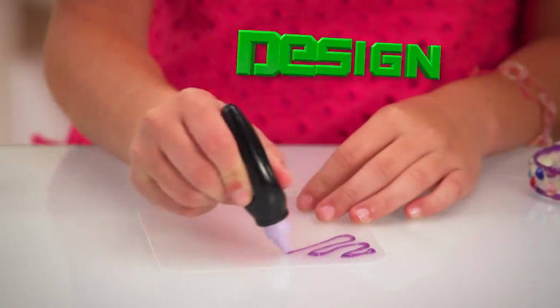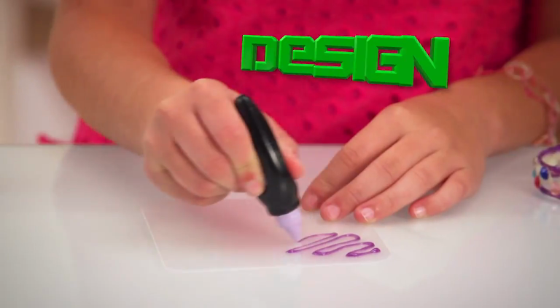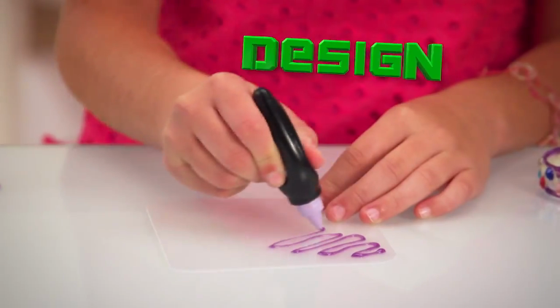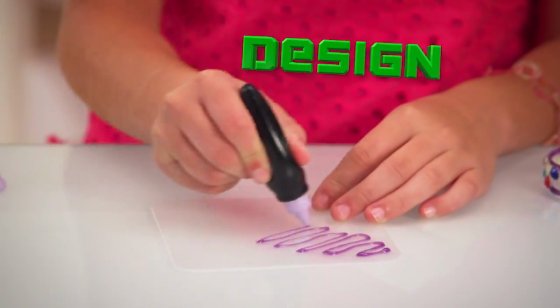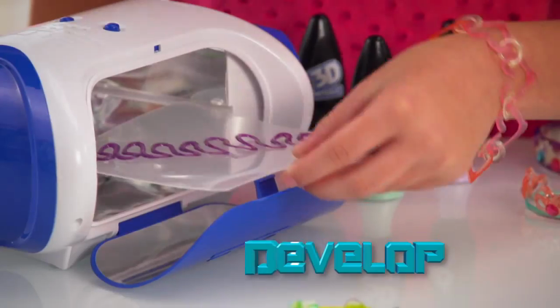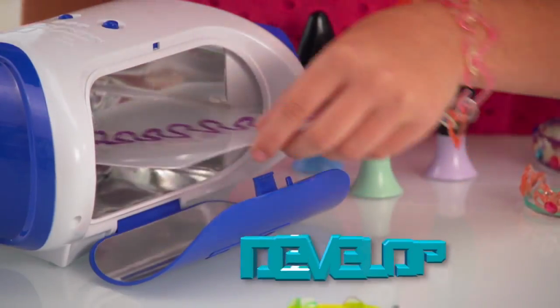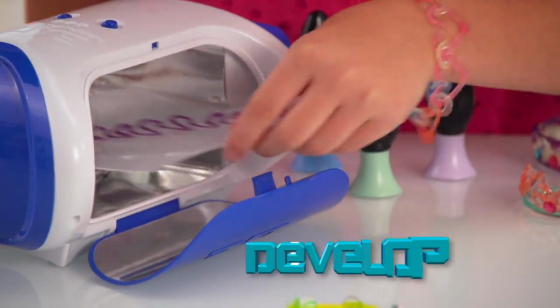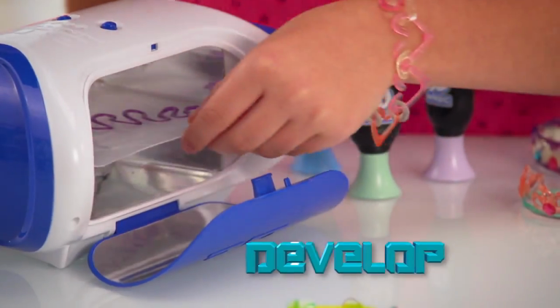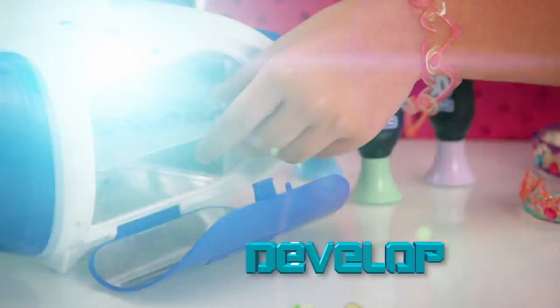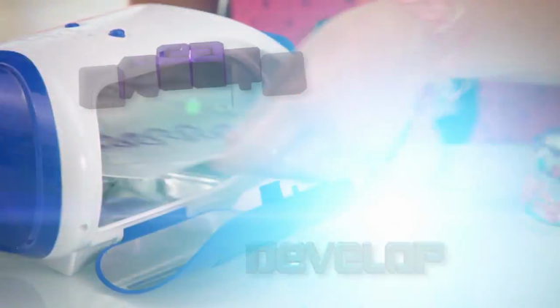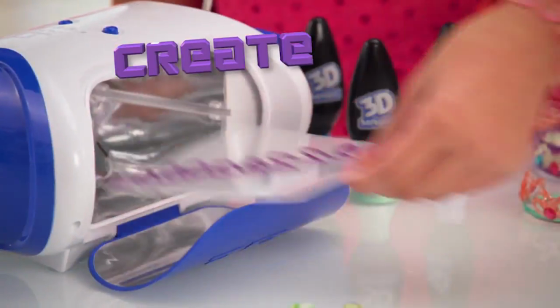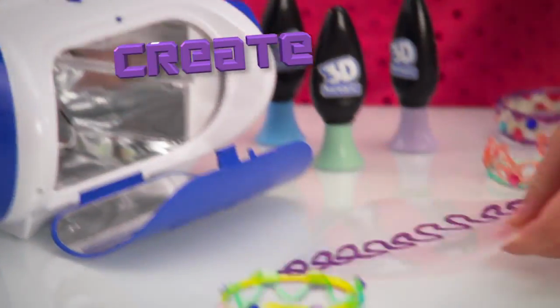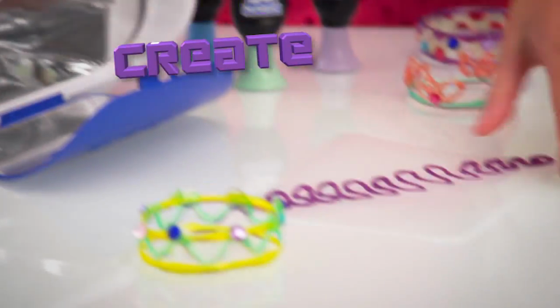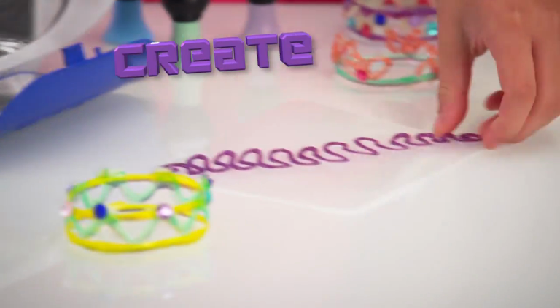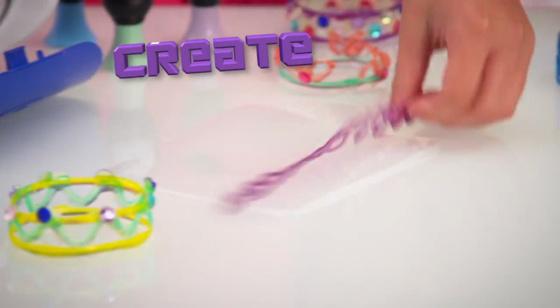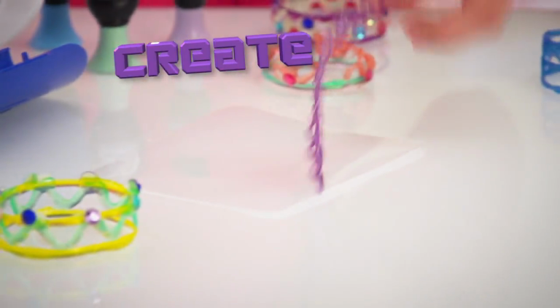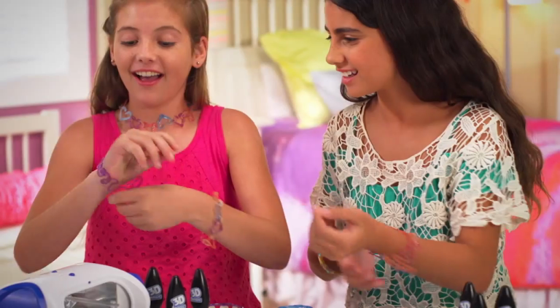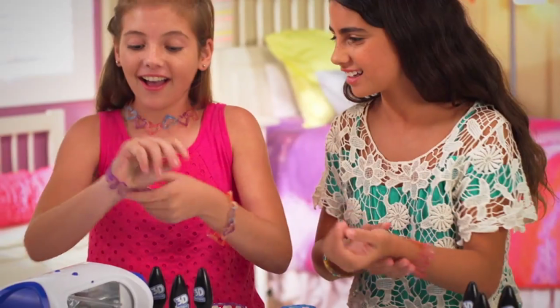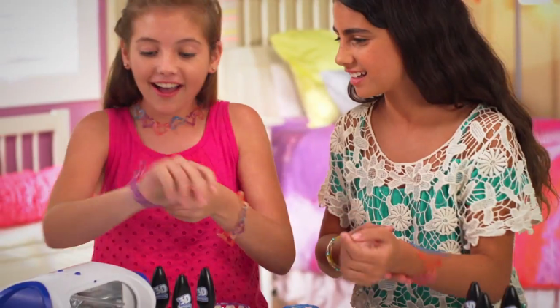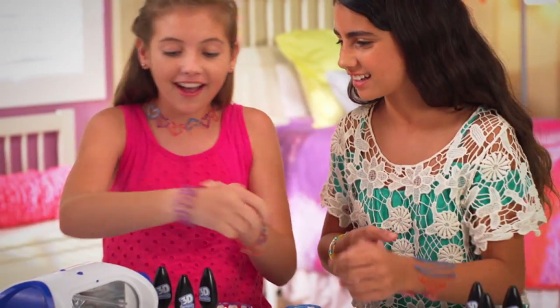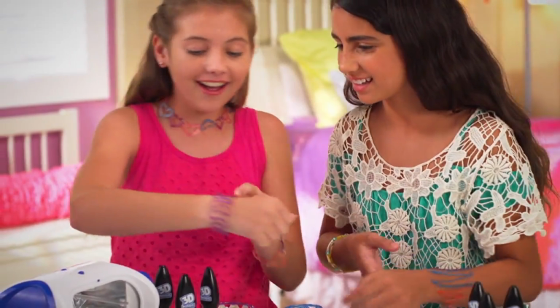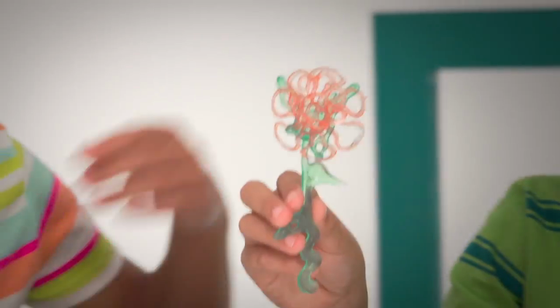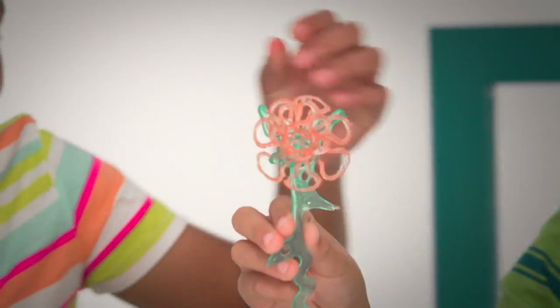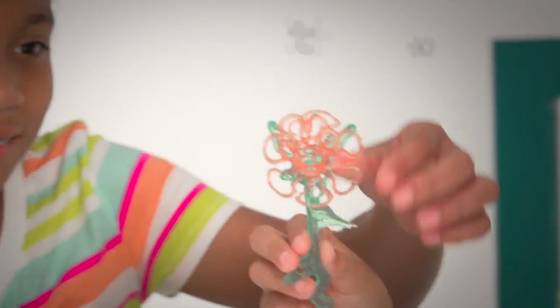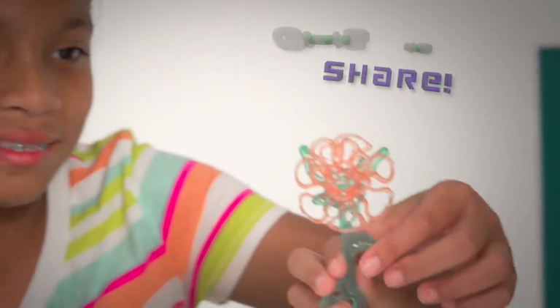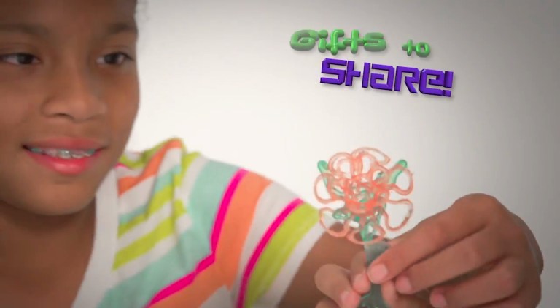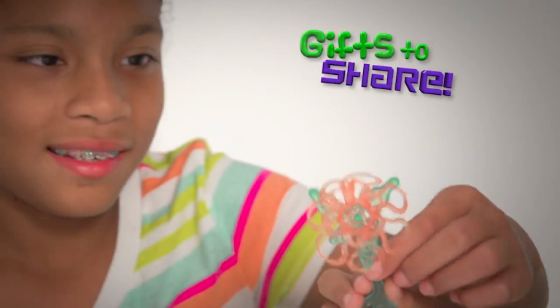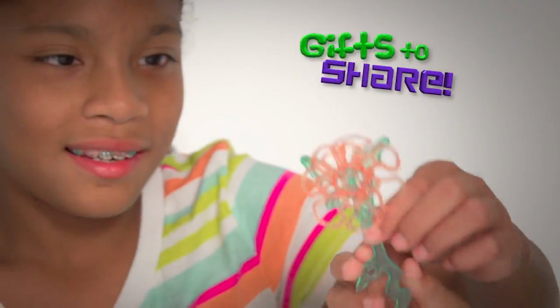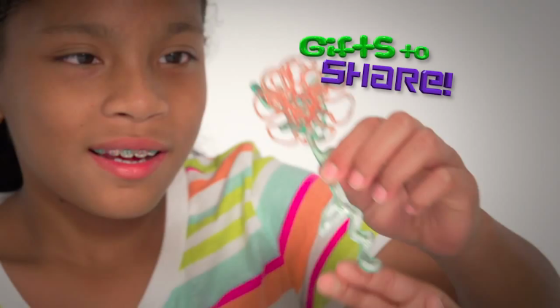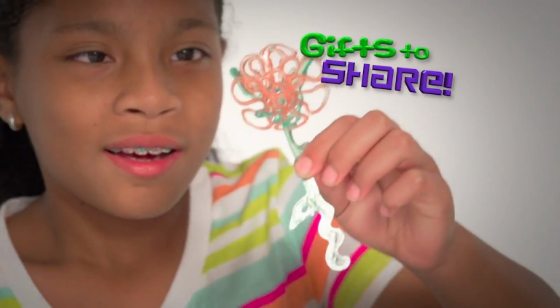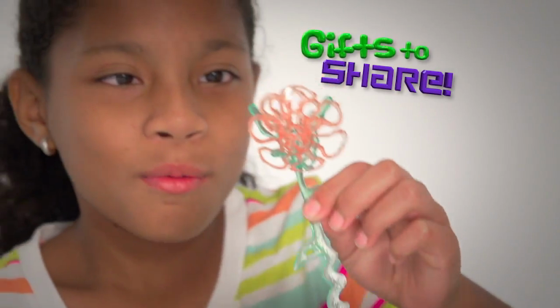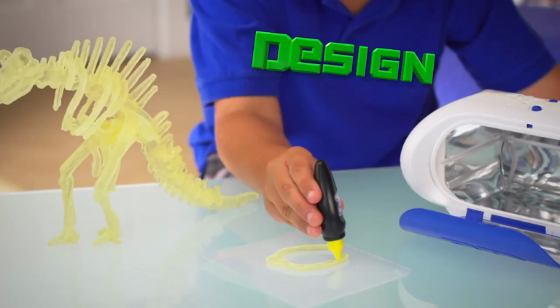Design, develop, and create beautiful jewelry to wear, or stunning gifts to share.